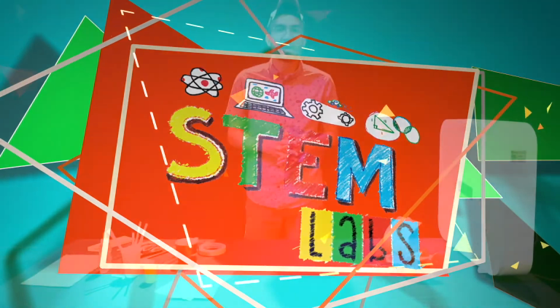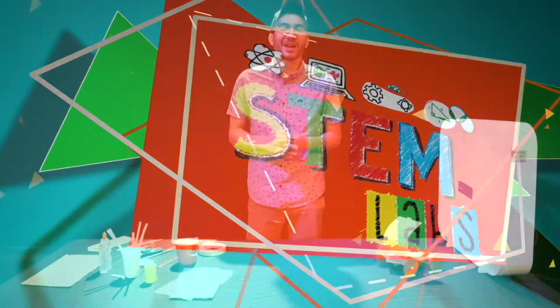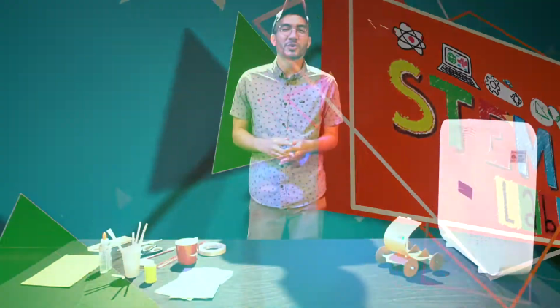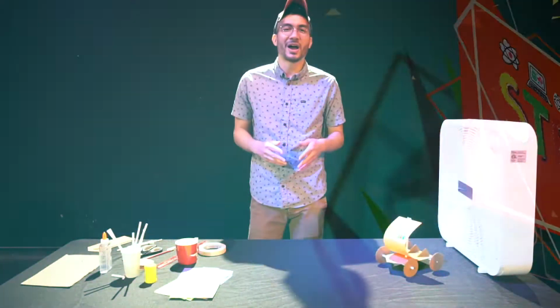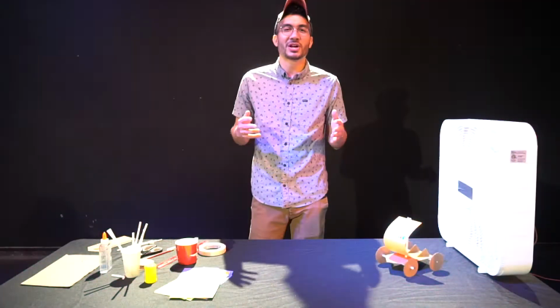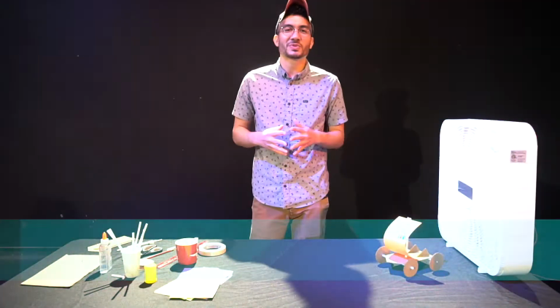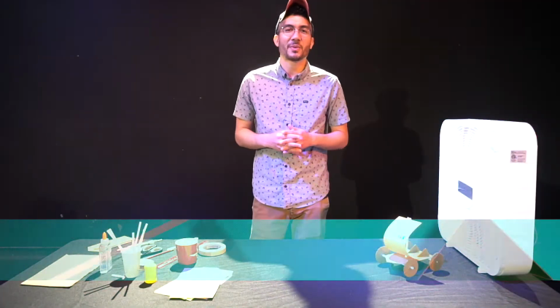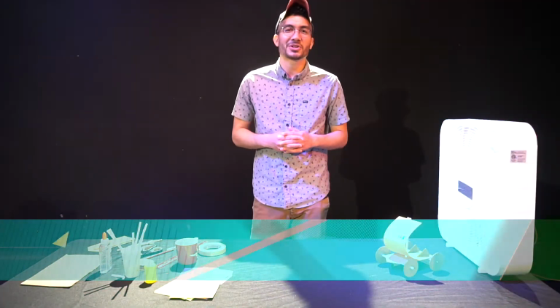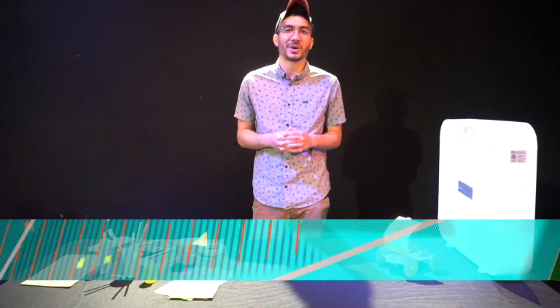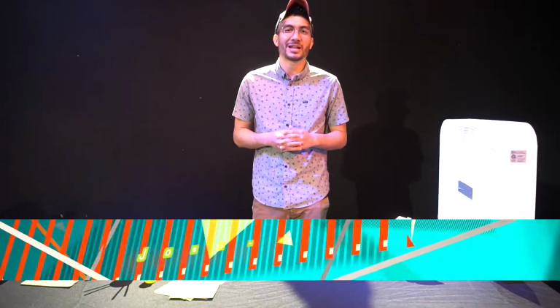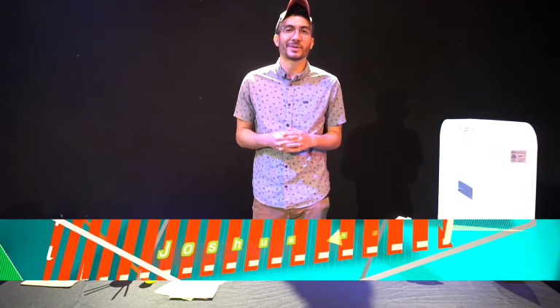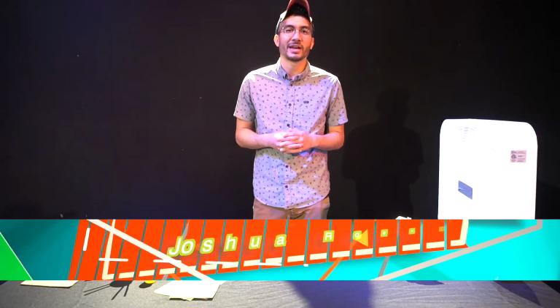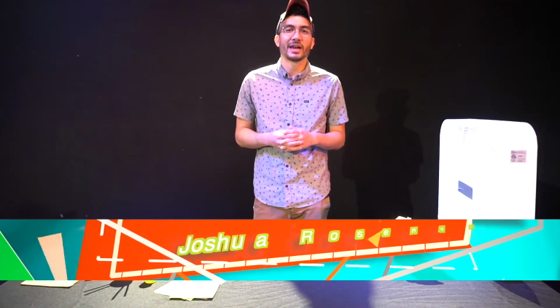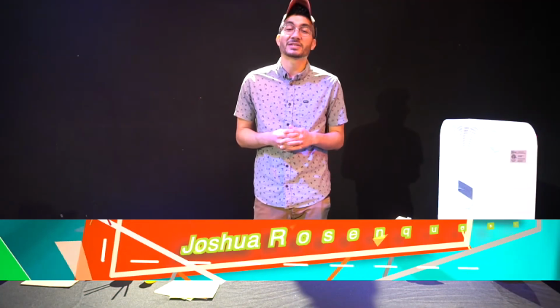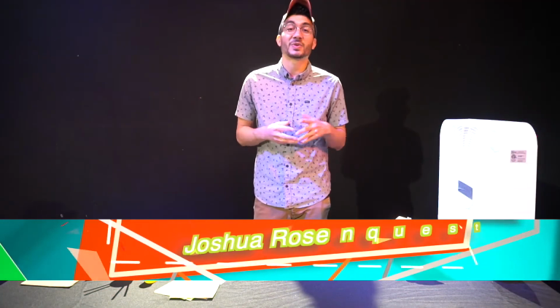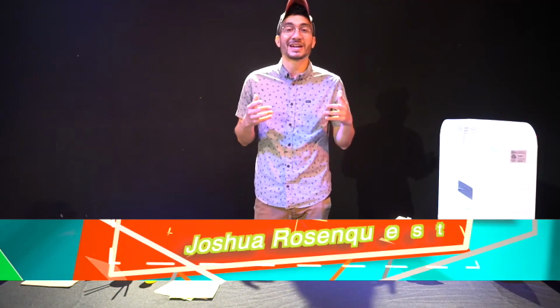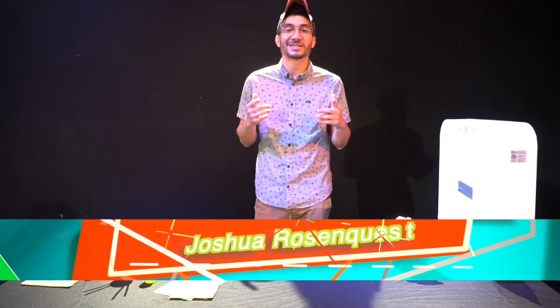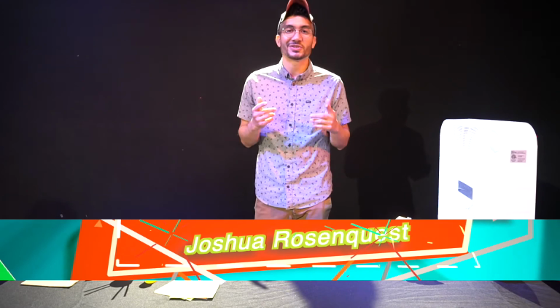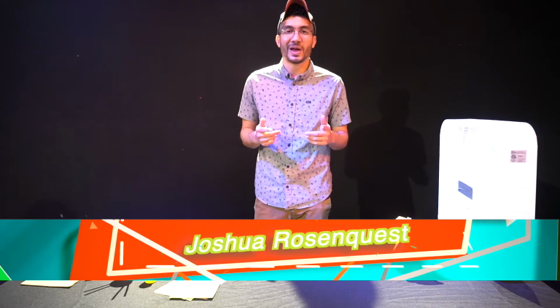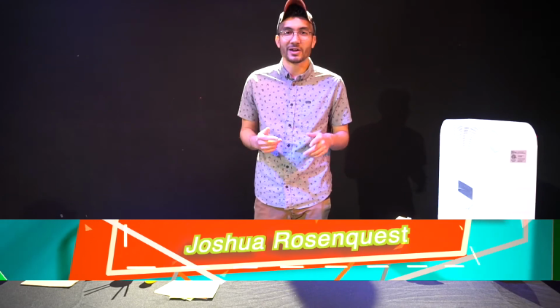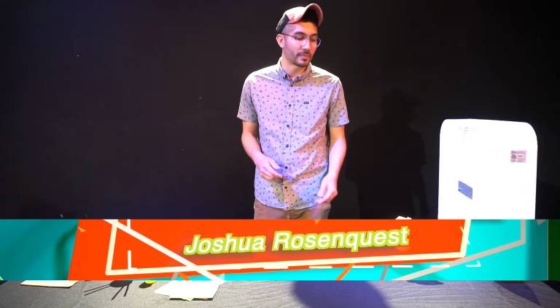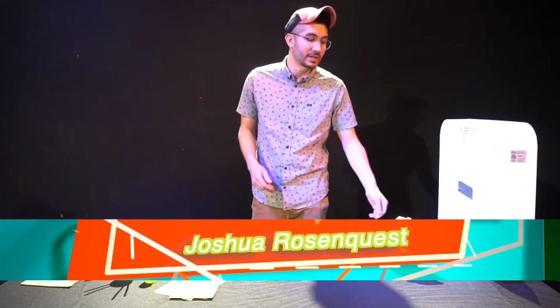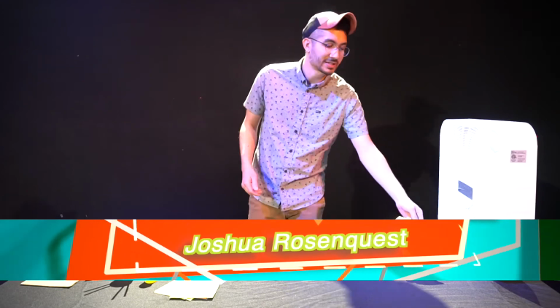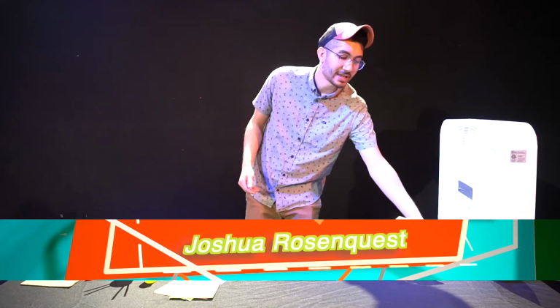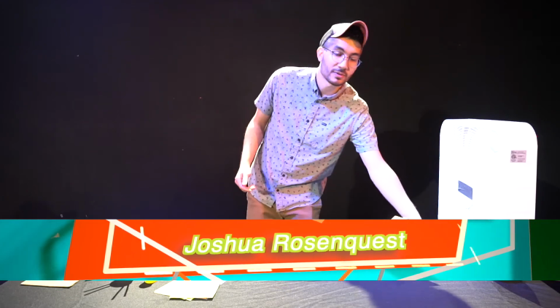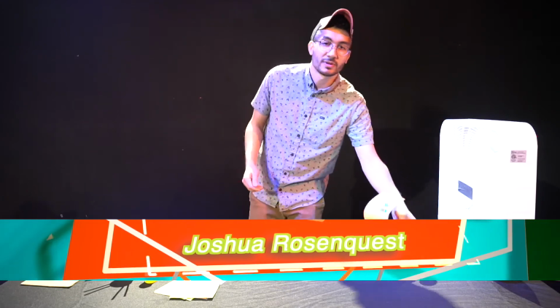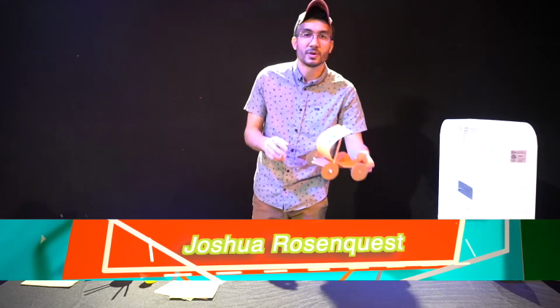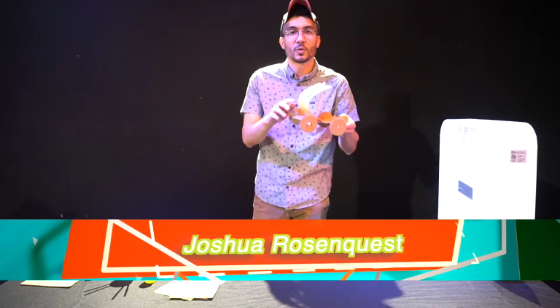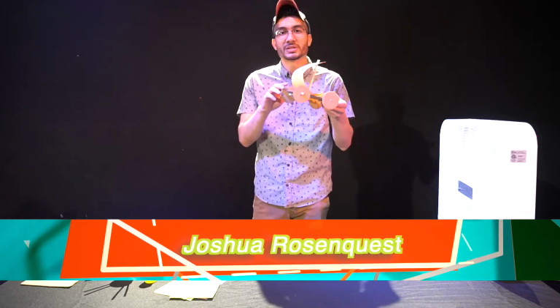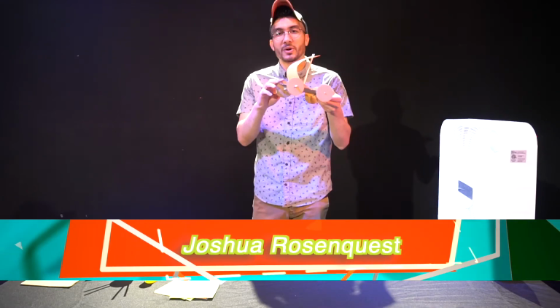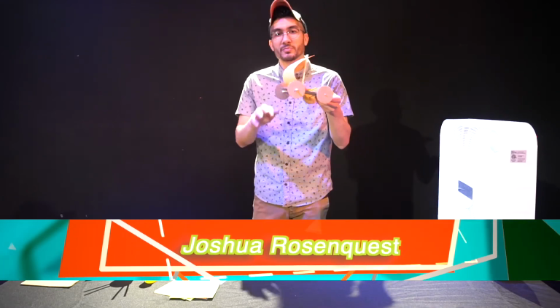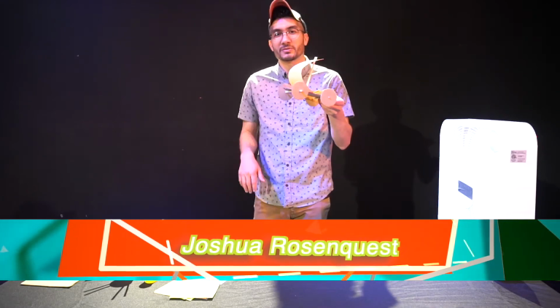Hi everyone, I'm Josh with the Albuquerque Public Library and this is quick science you can do at home. Today, wind-powered boats.